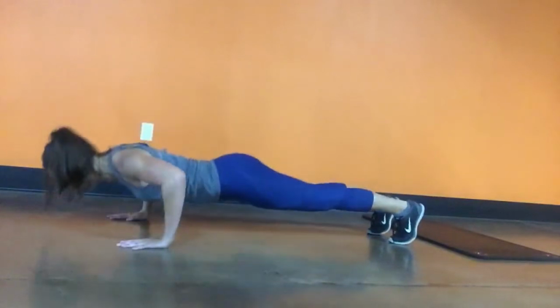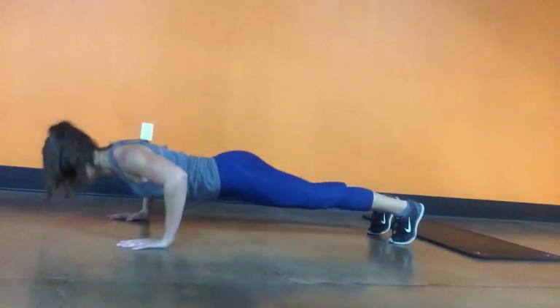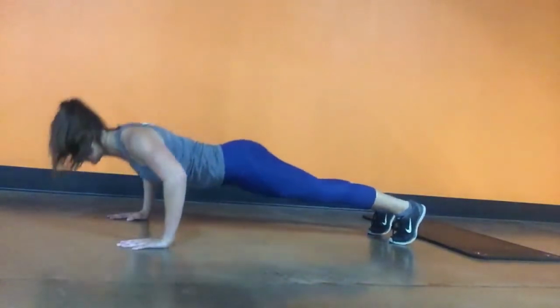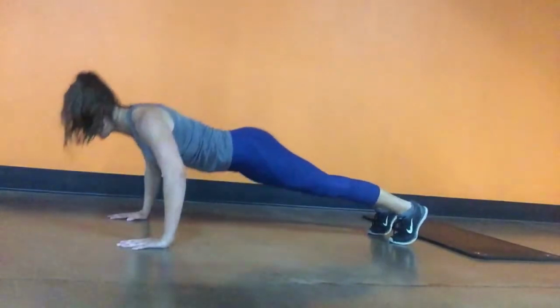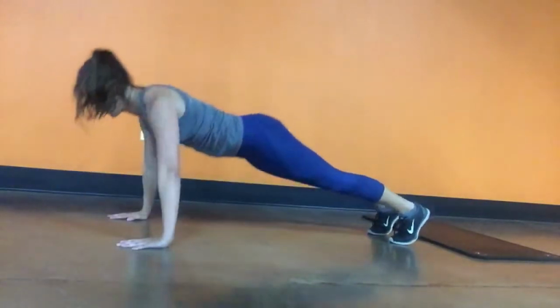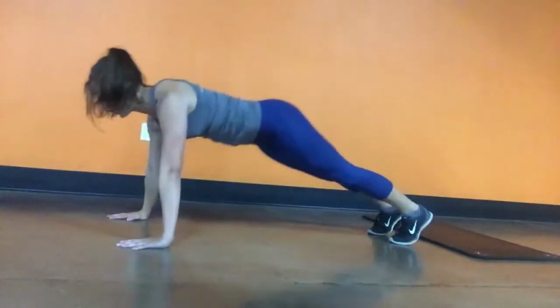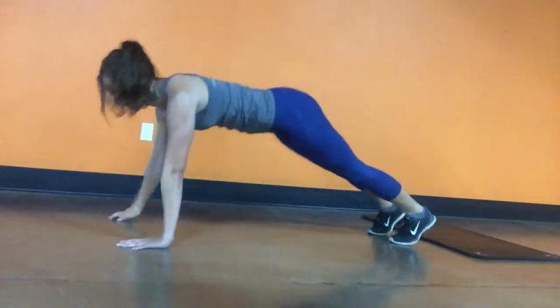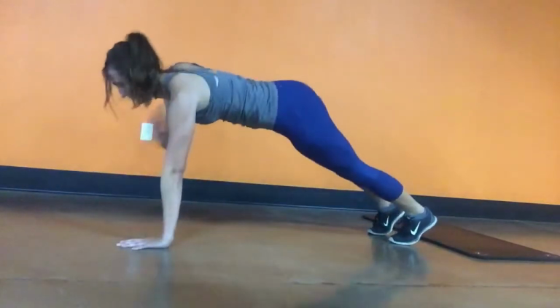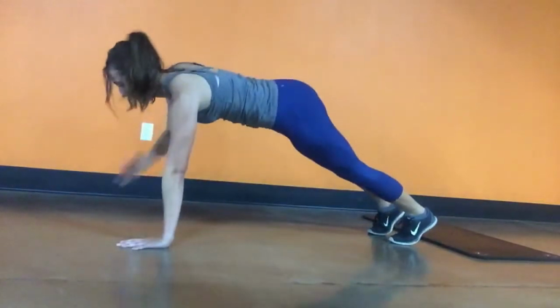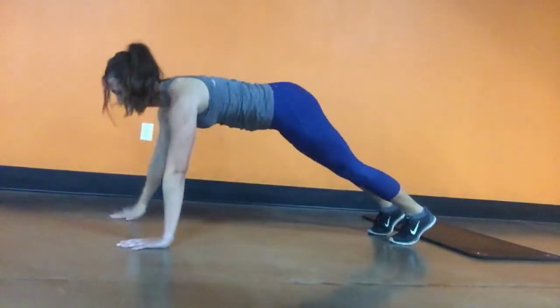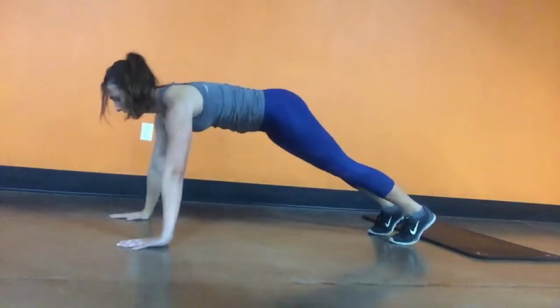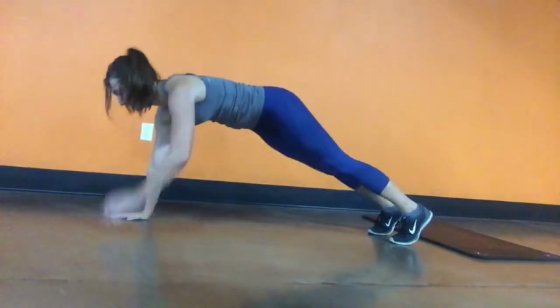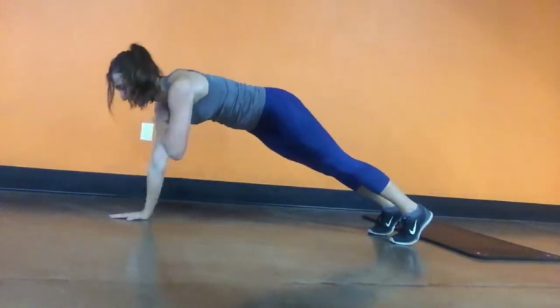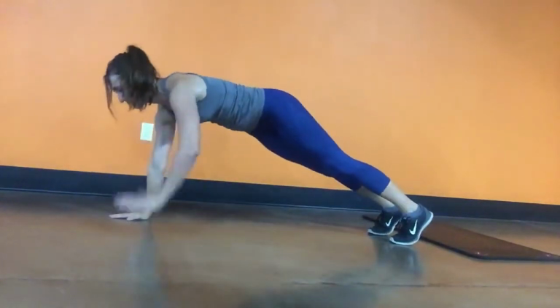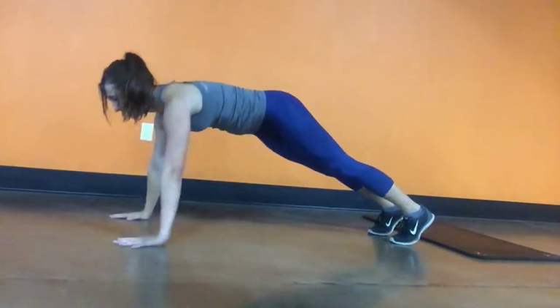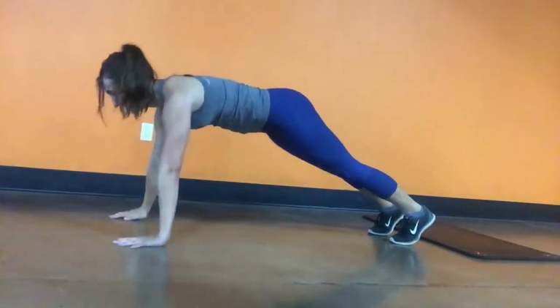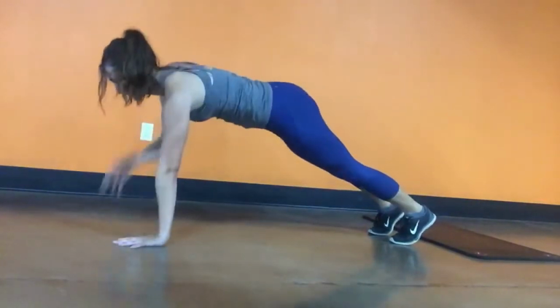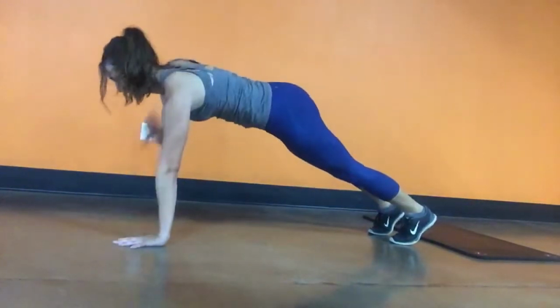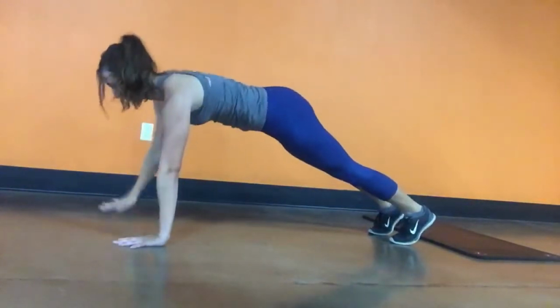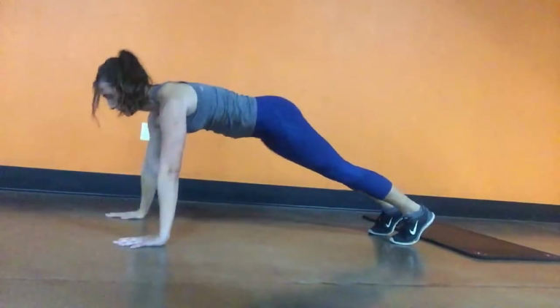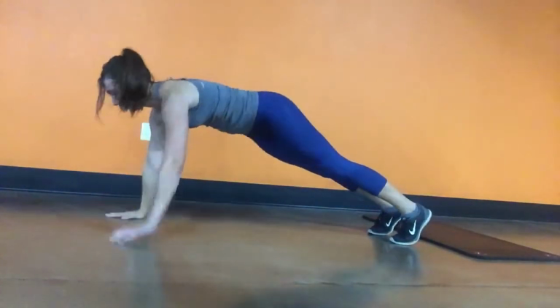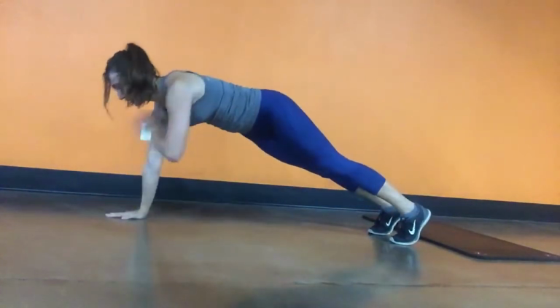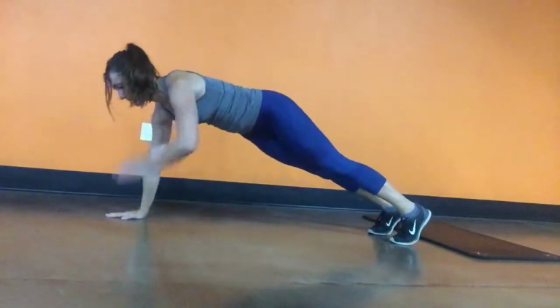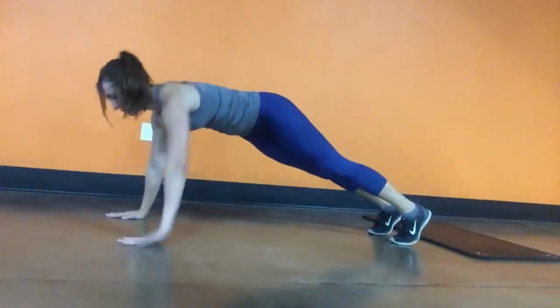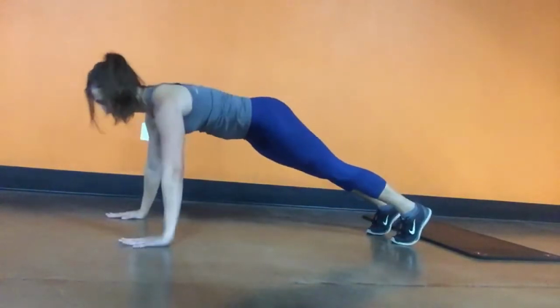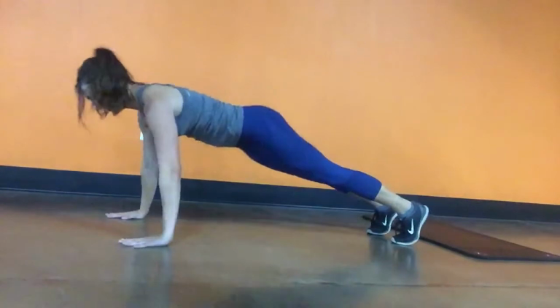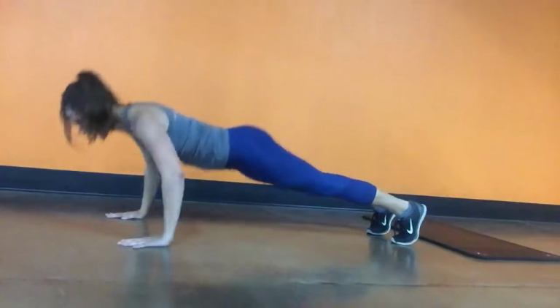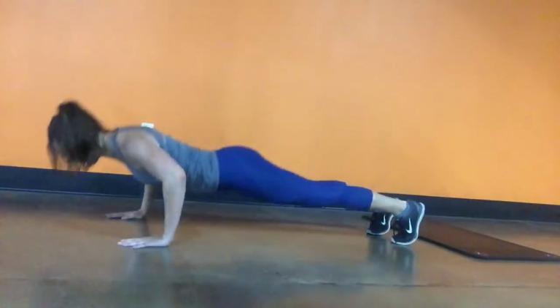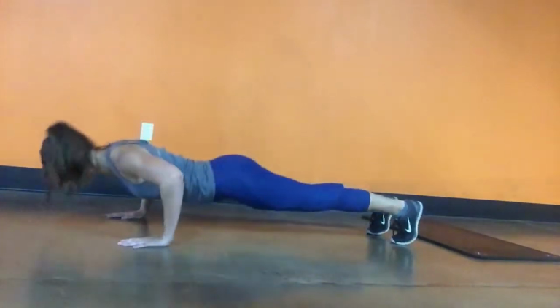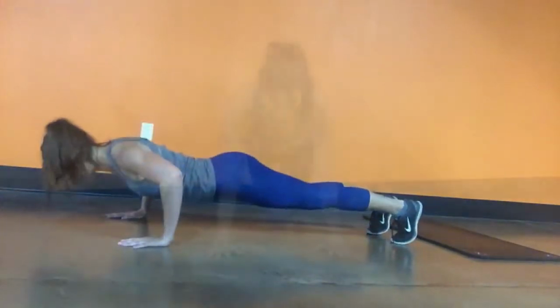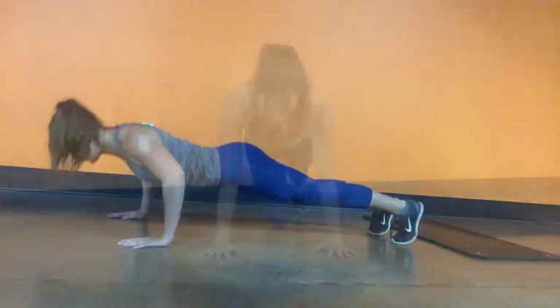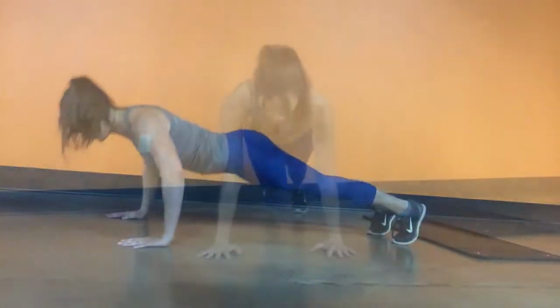Start in the full out position, and if you start getting tired, you can drop your knees and do this on your knees as well.